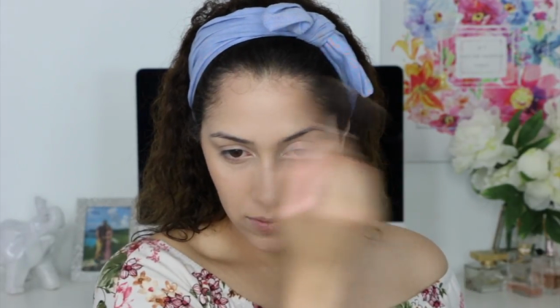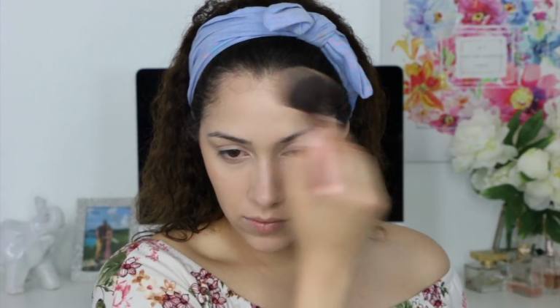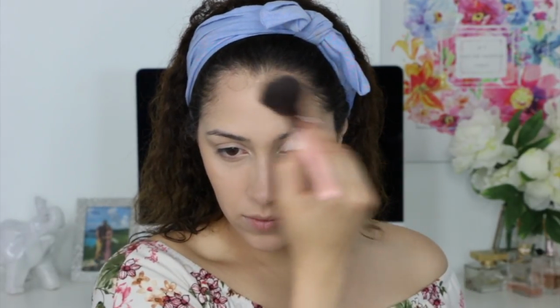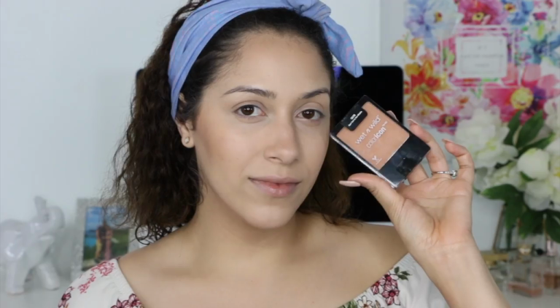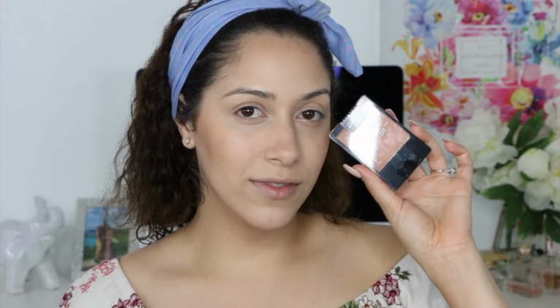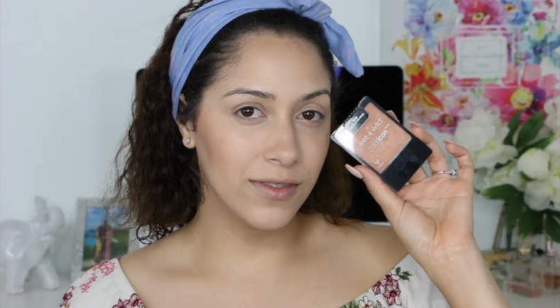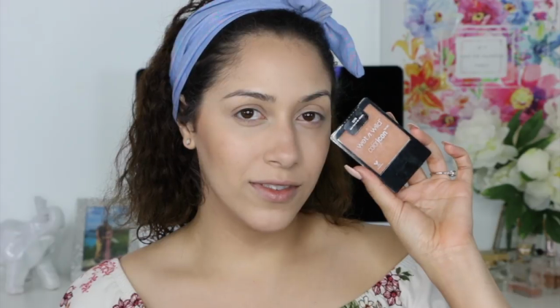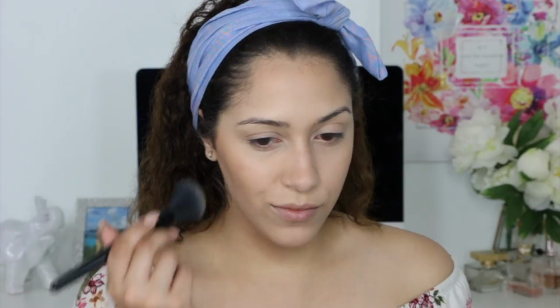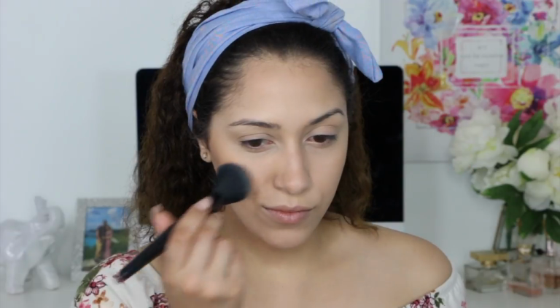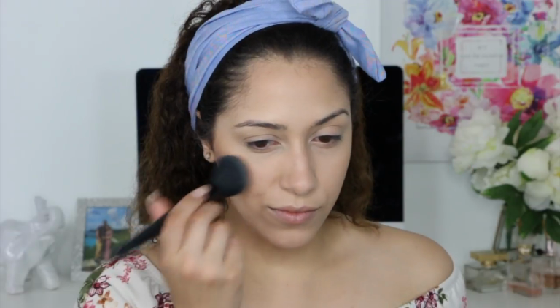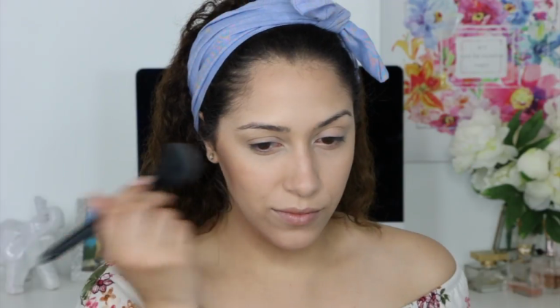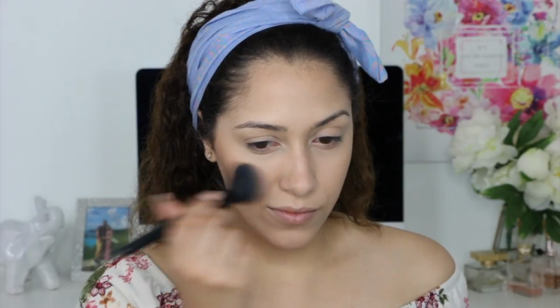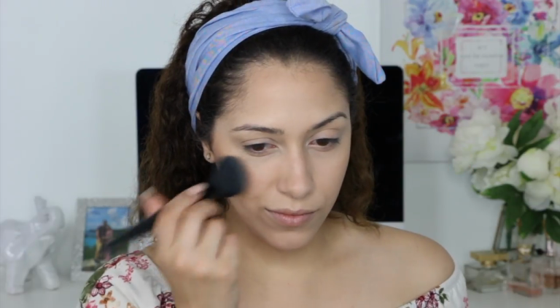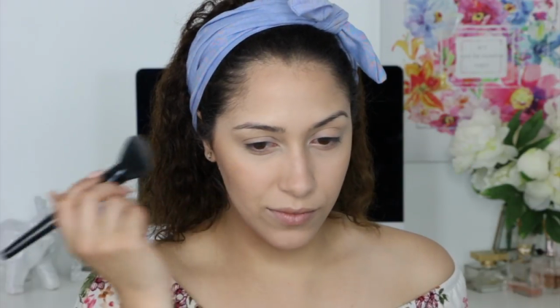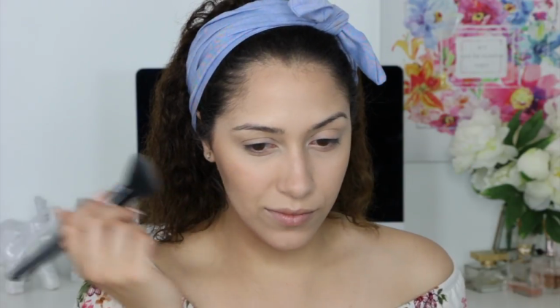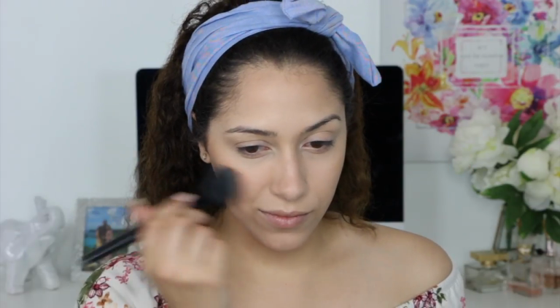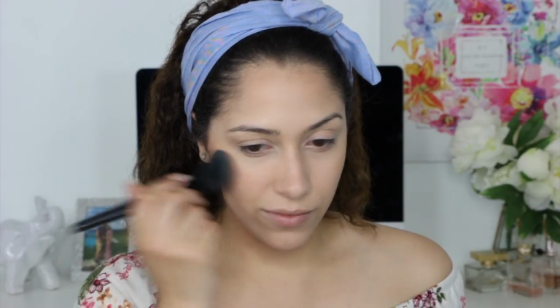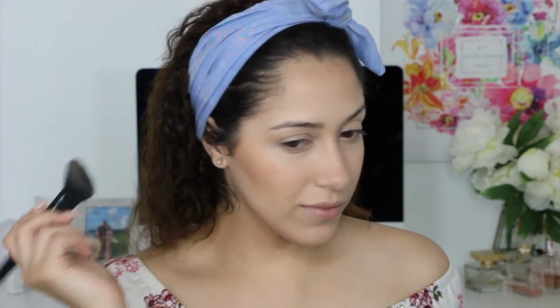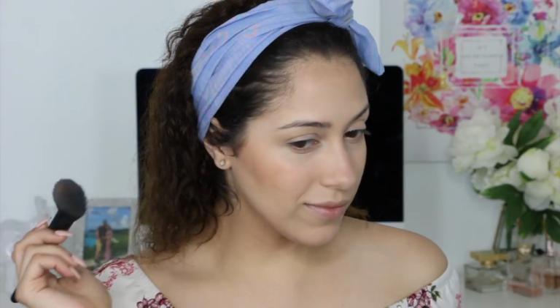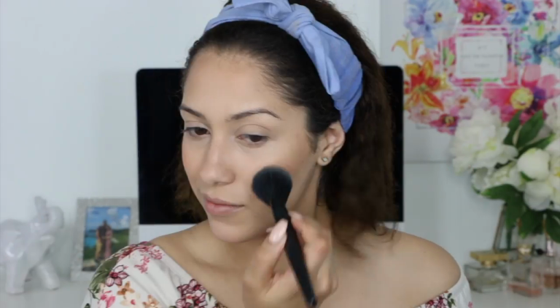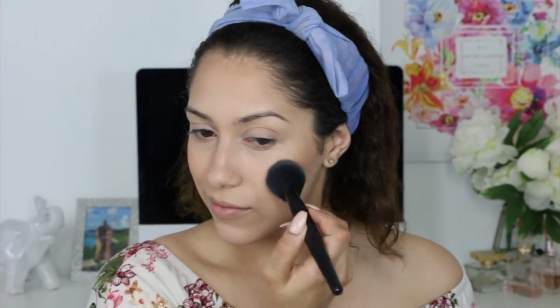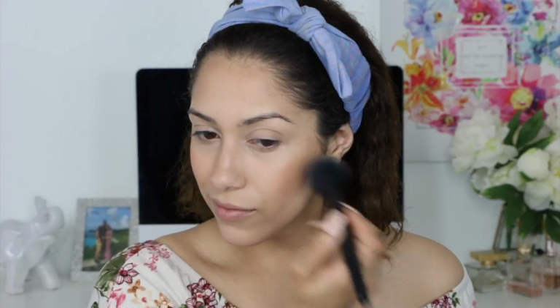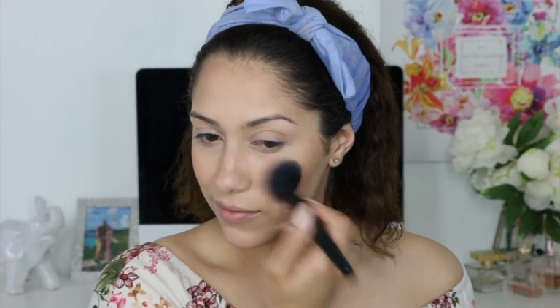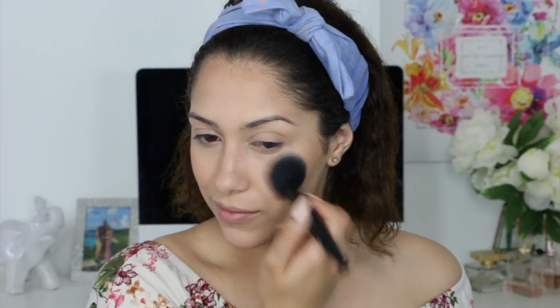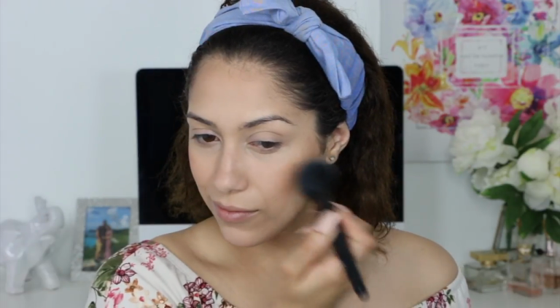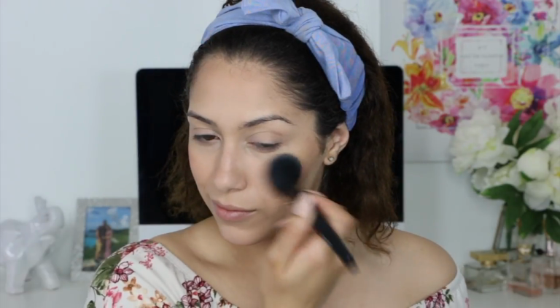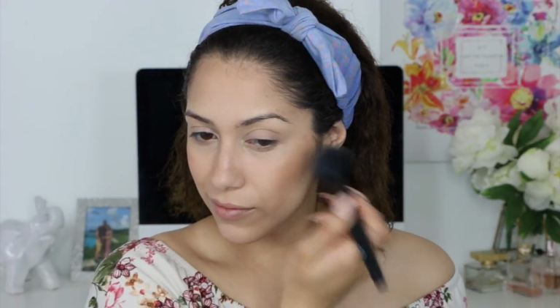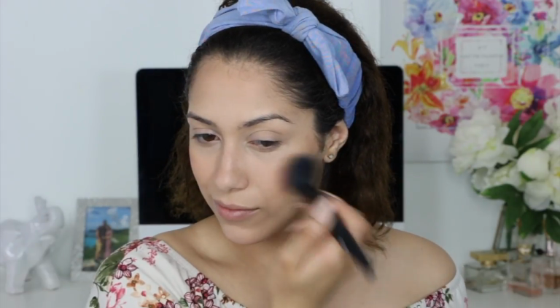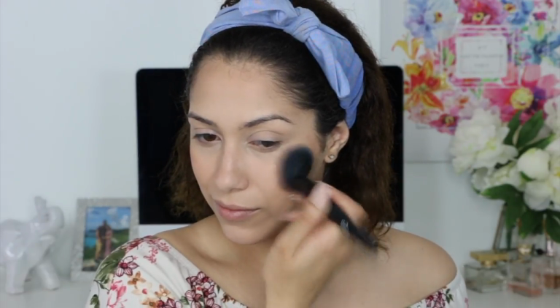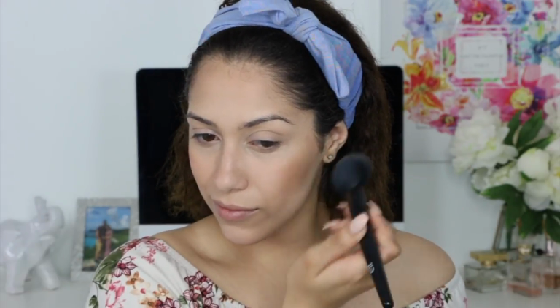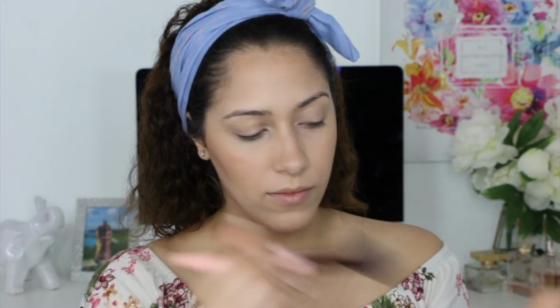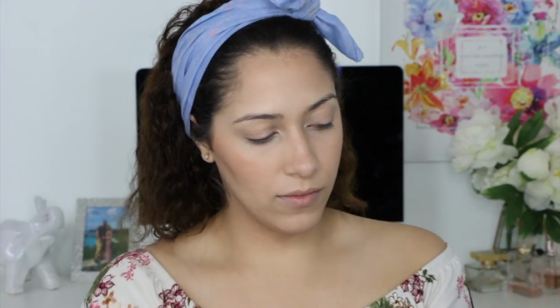For blush, I will be using the Wet n Wild Color Icon blush in the shade Apricot in the Middle.